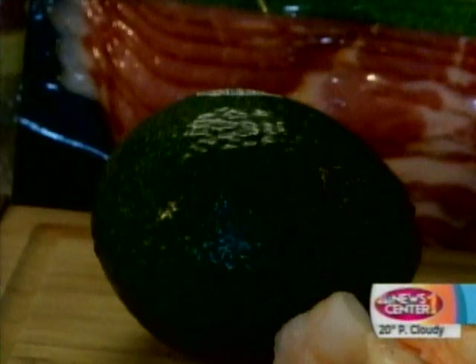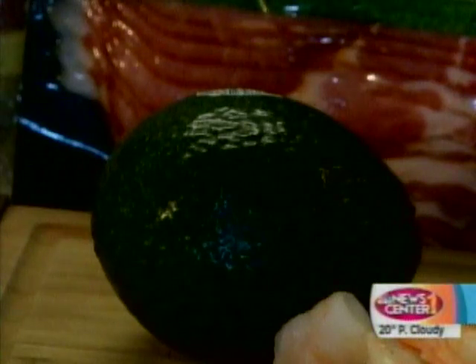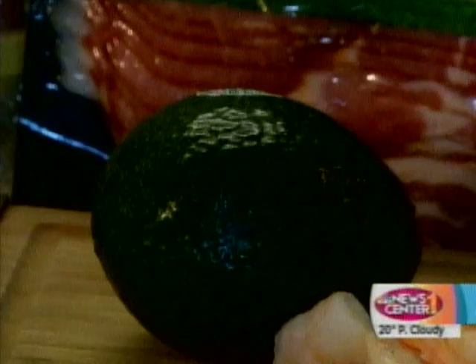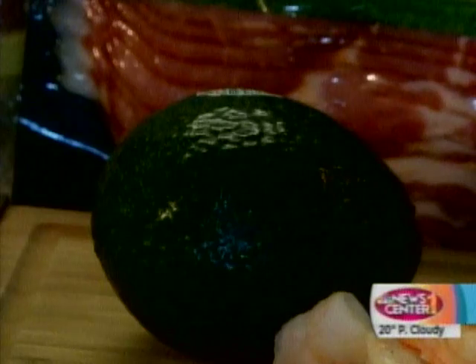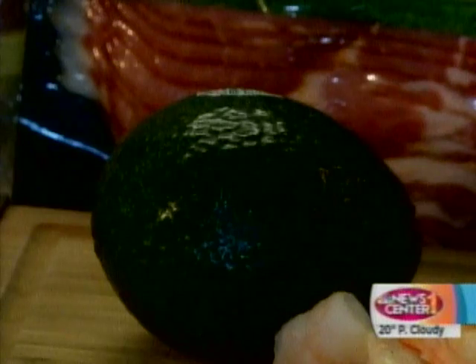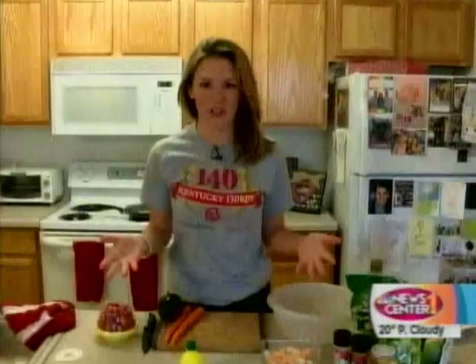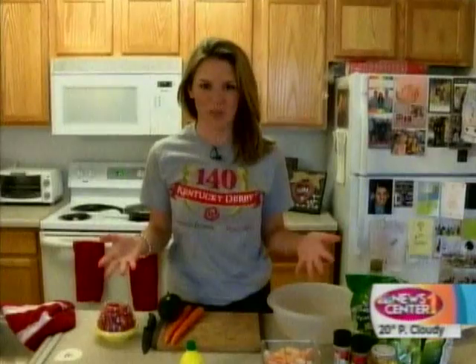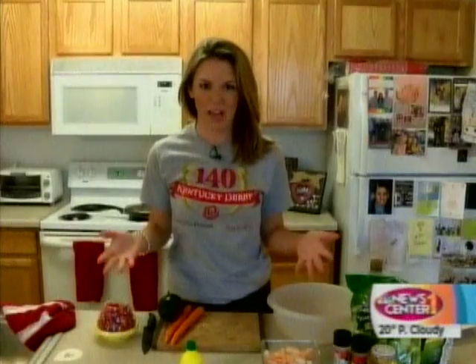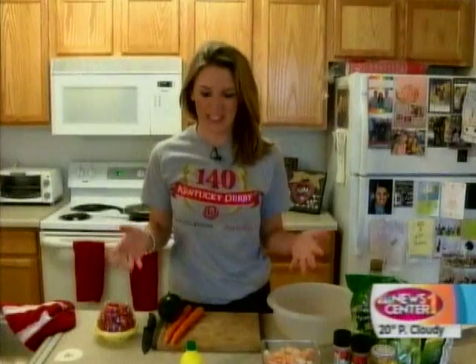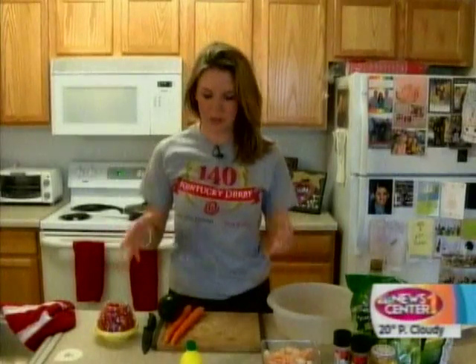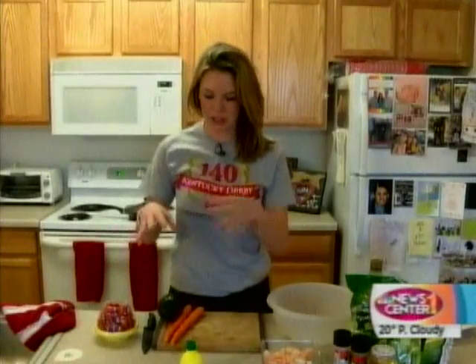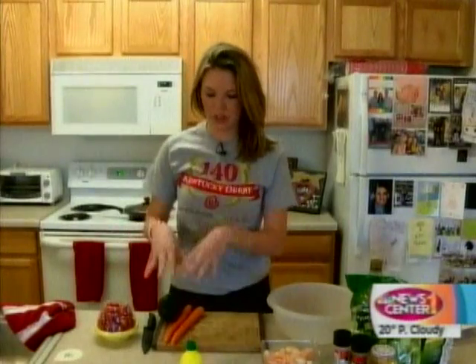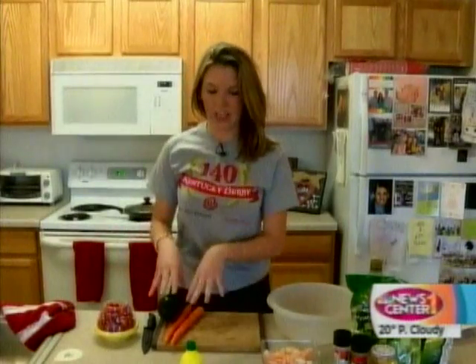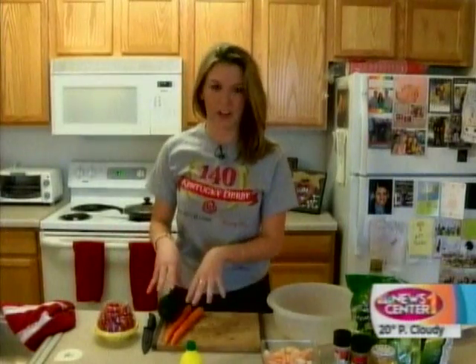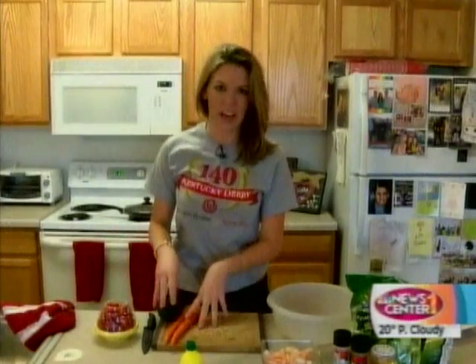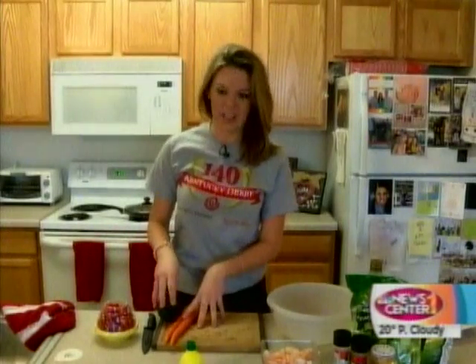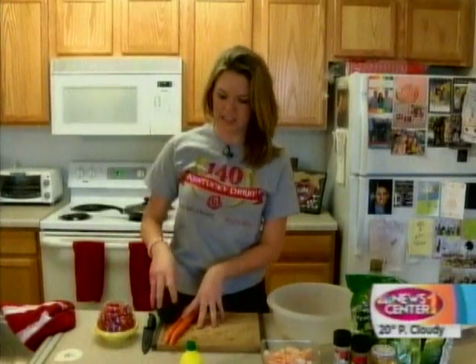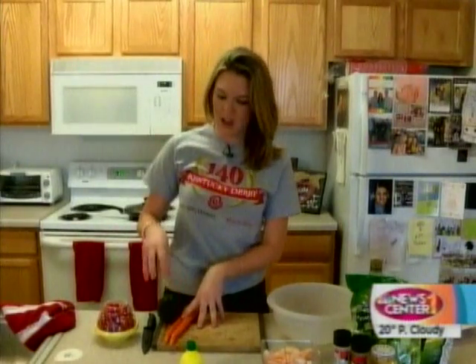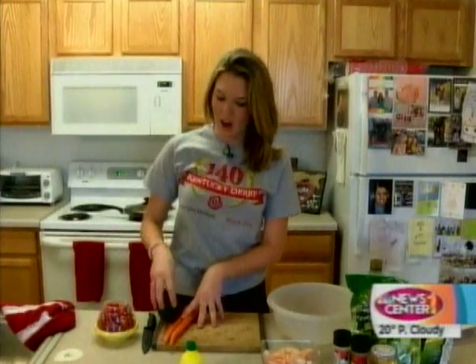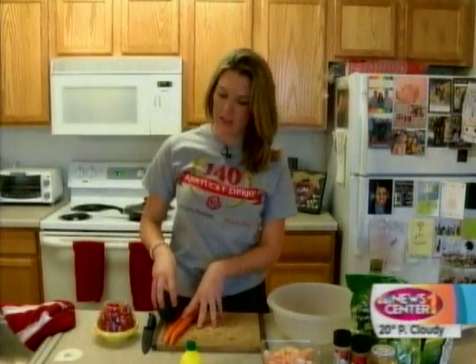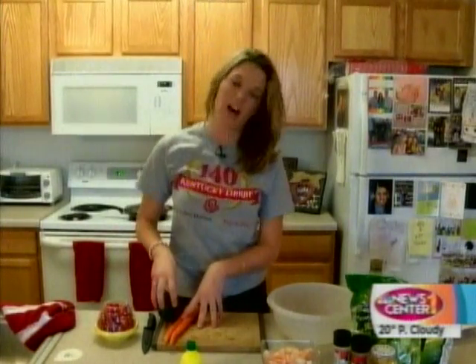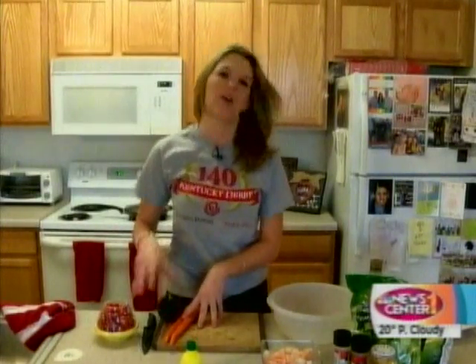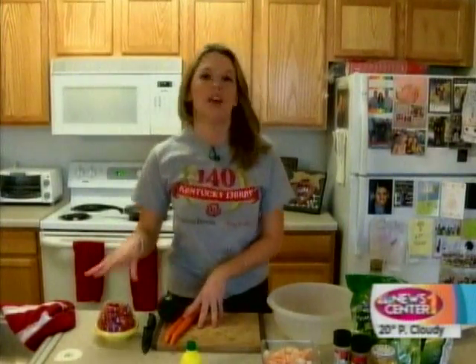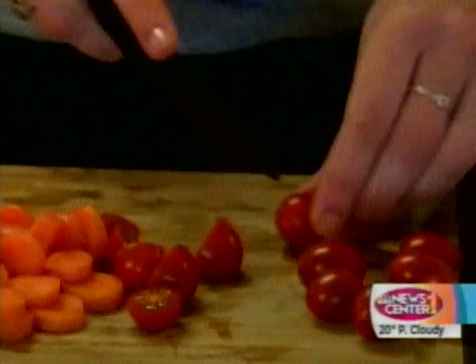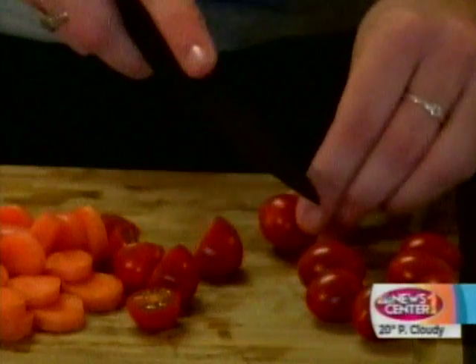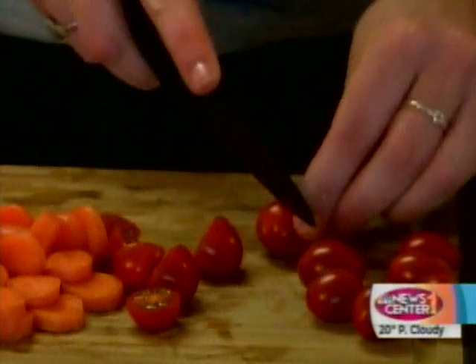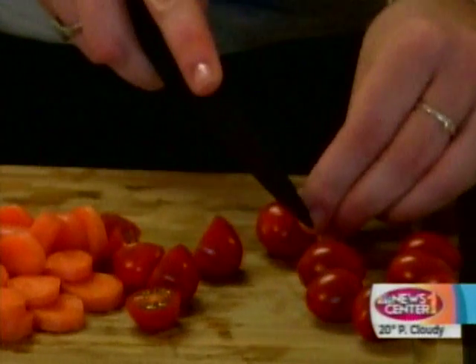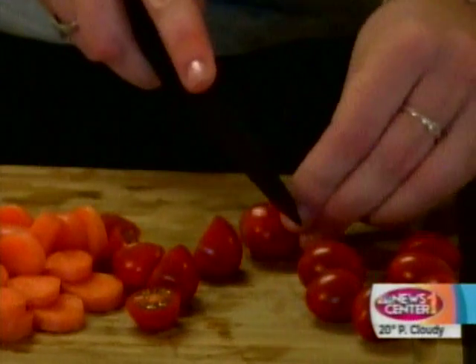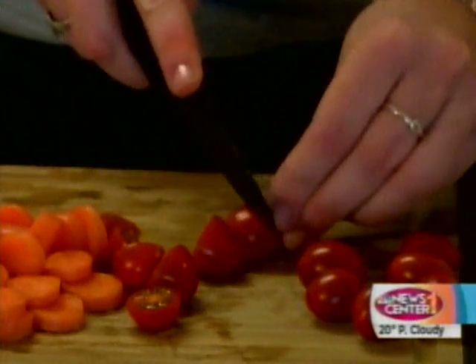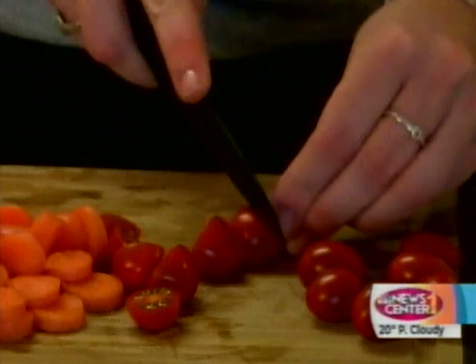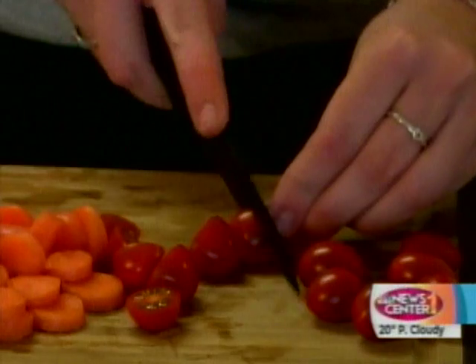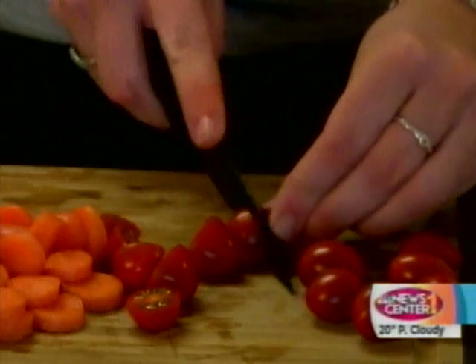While our bacon is cooking behind us, we're just going to cut our carrots, avocado, and tomato to put in our salad.